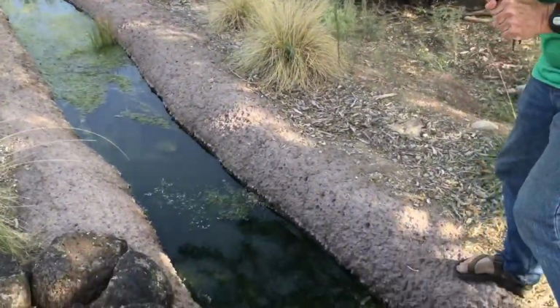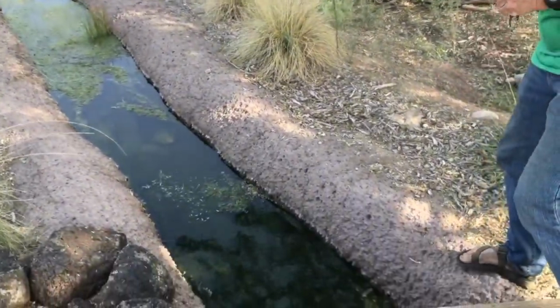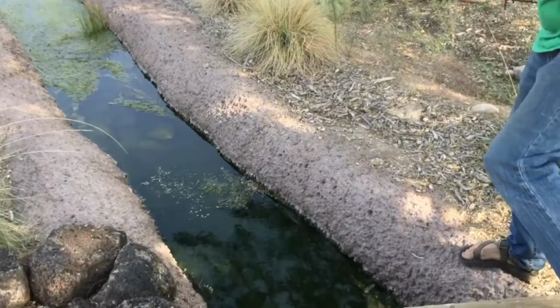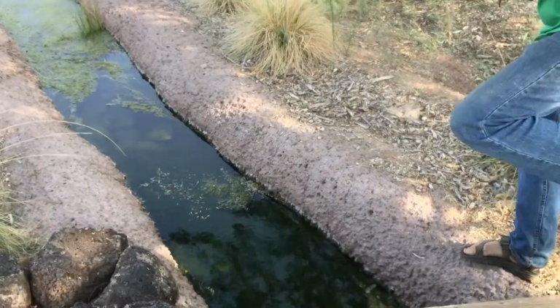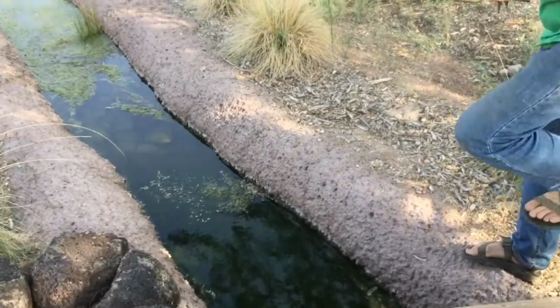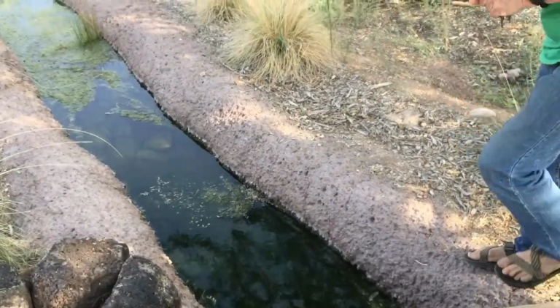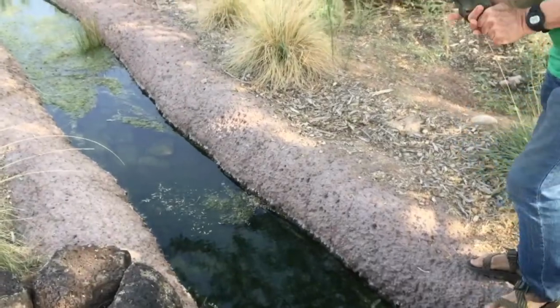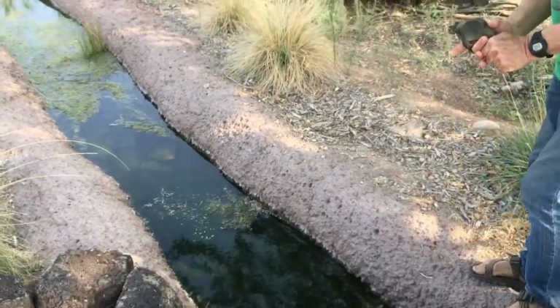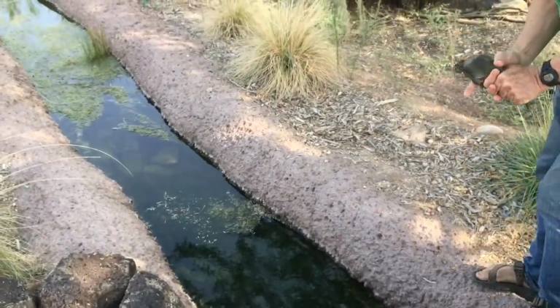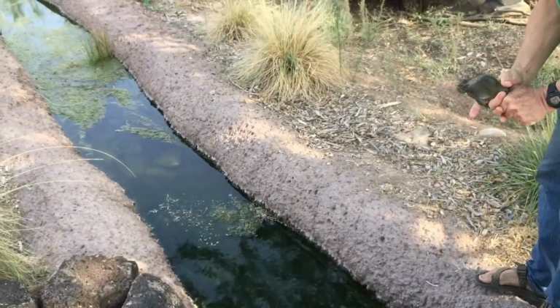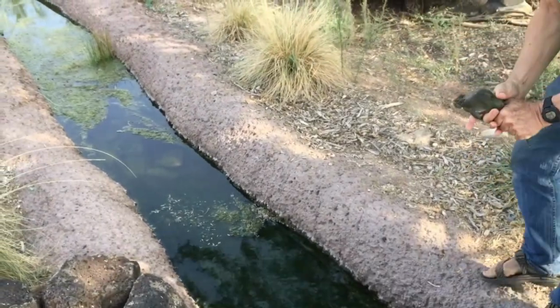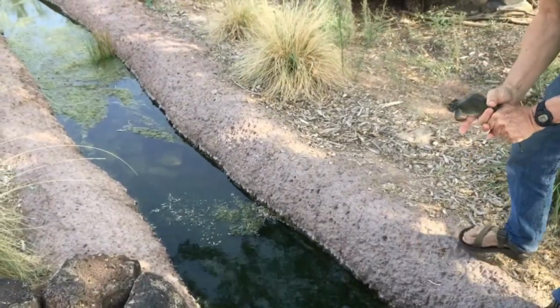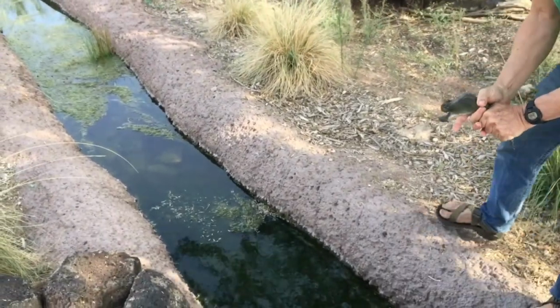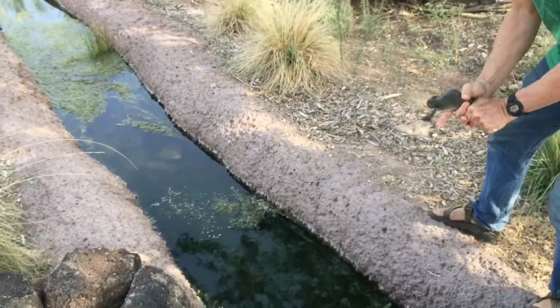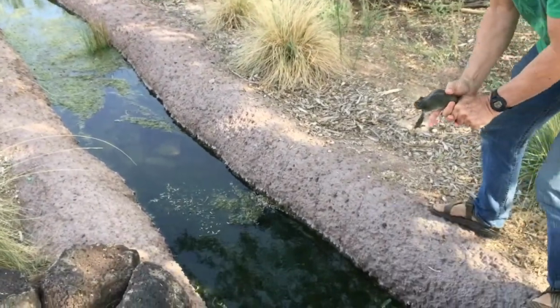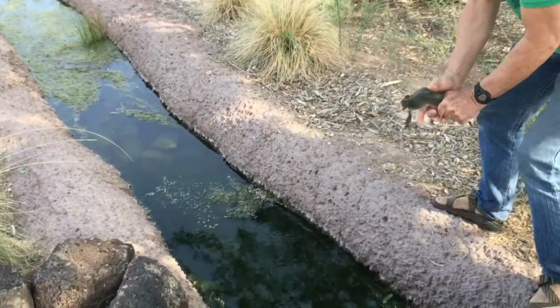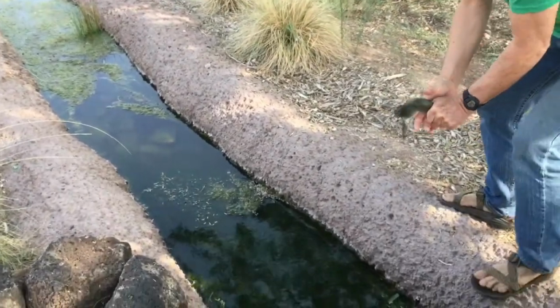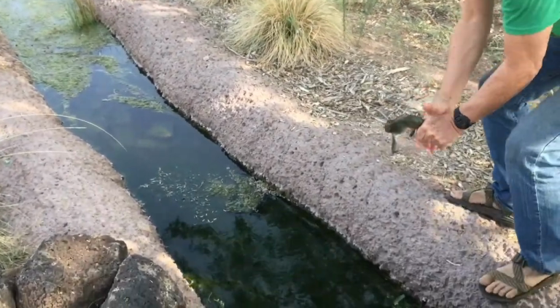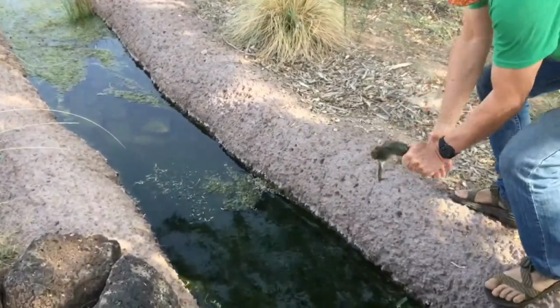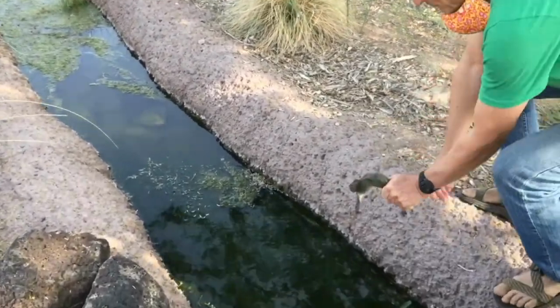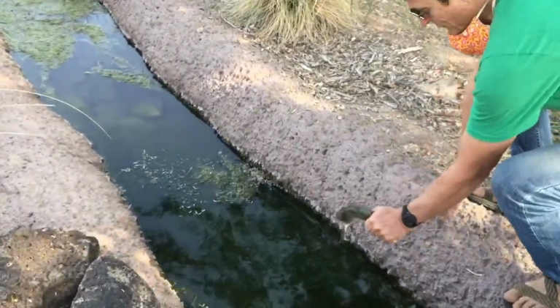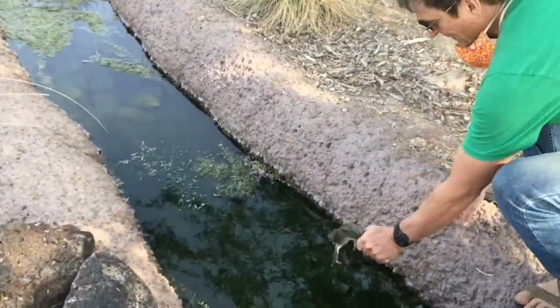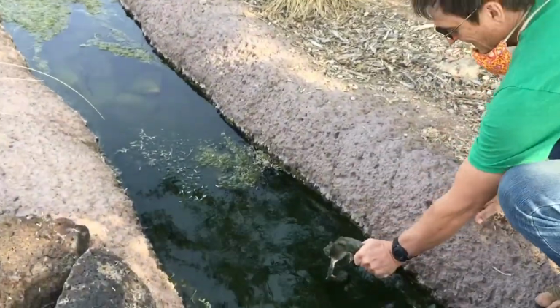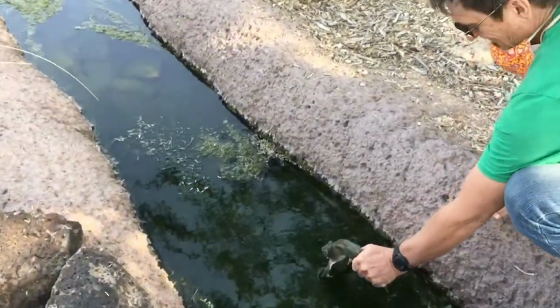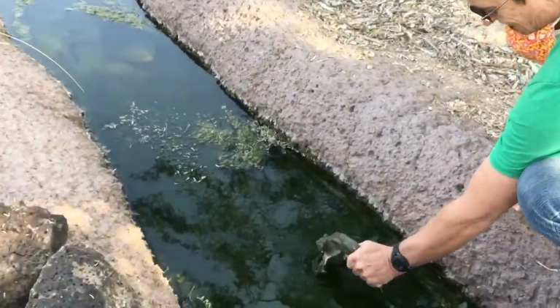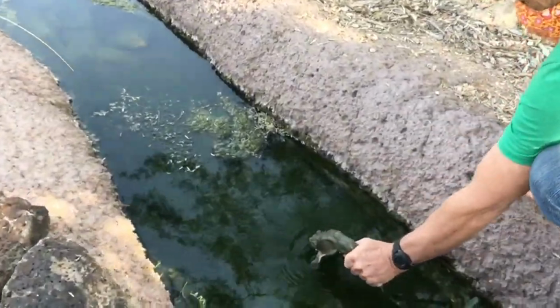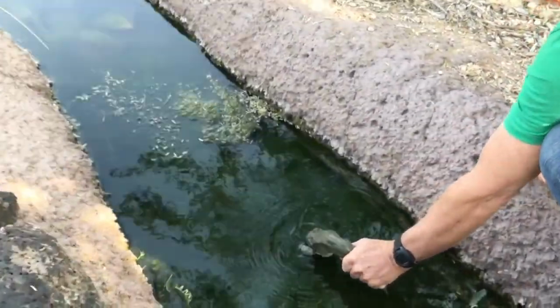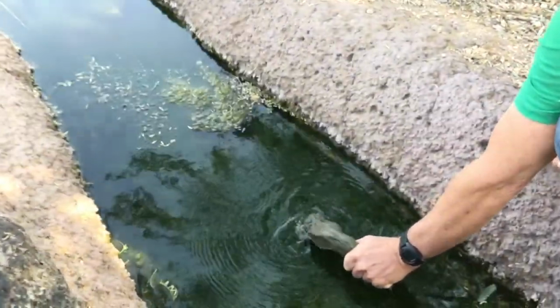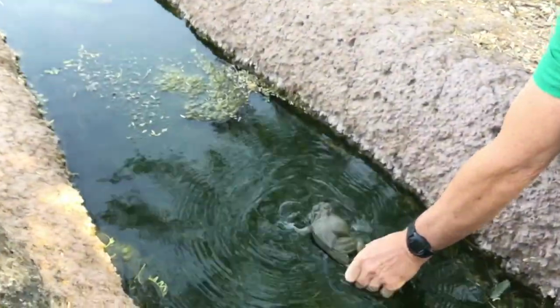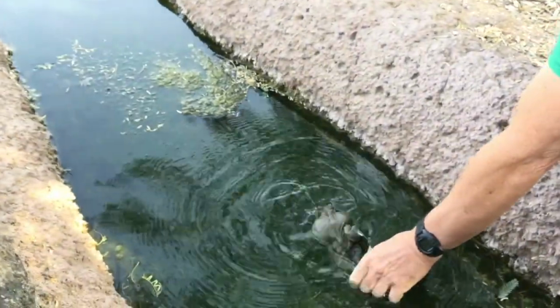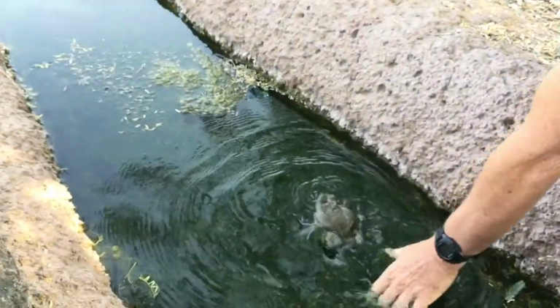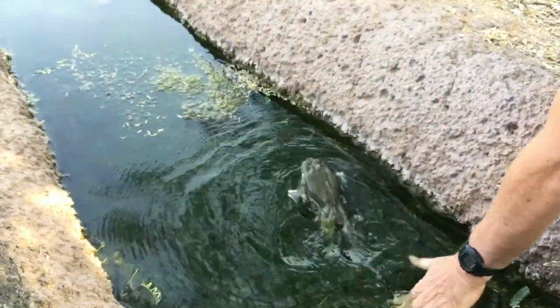We're going to see him dive around or swim. There you go buddy.